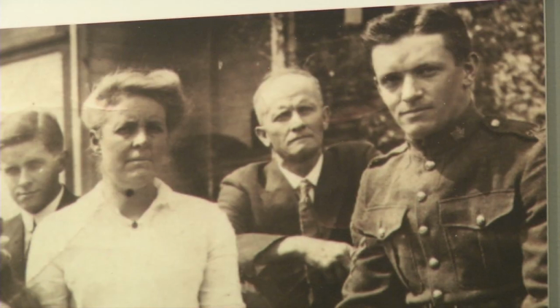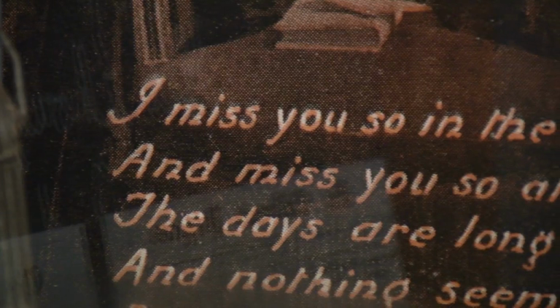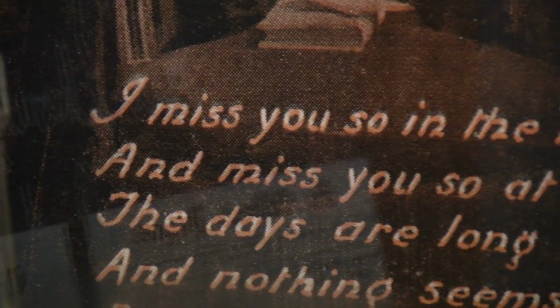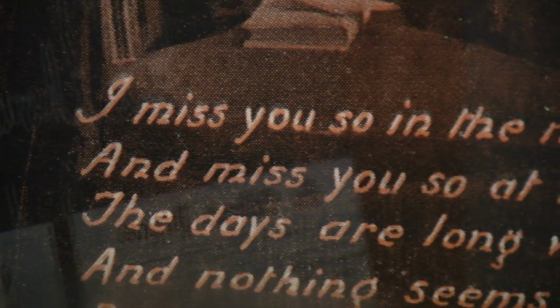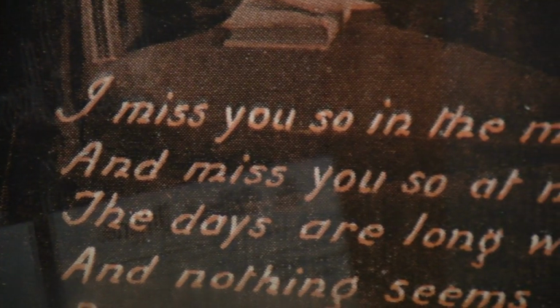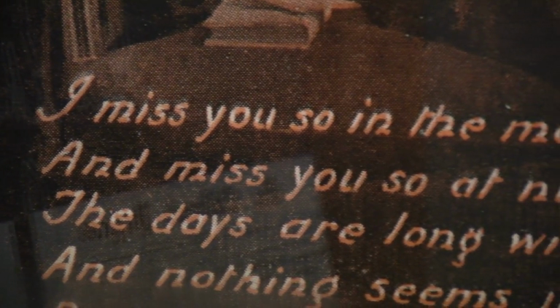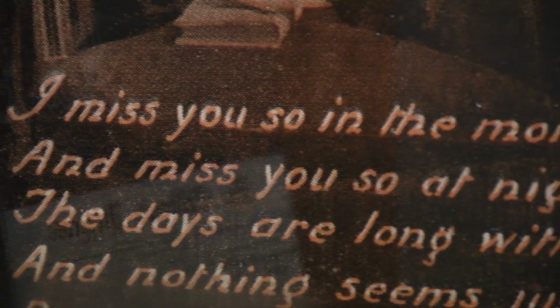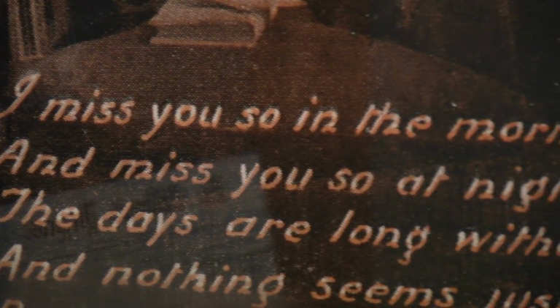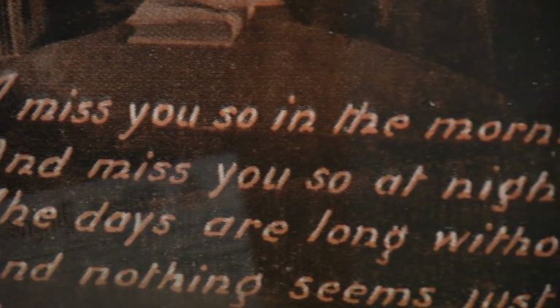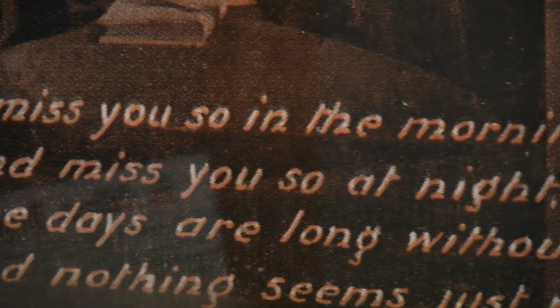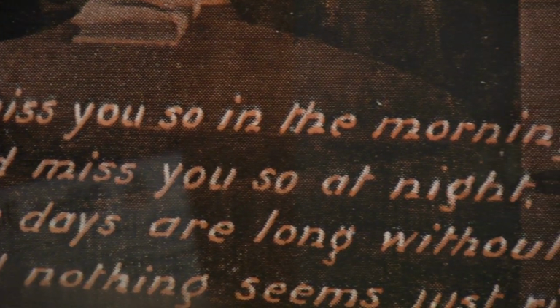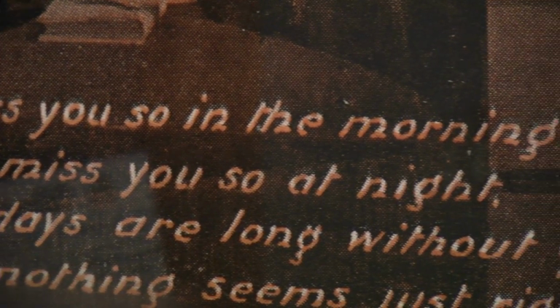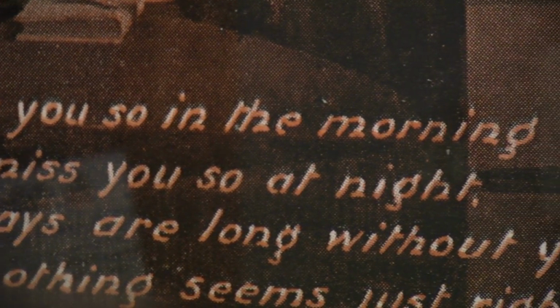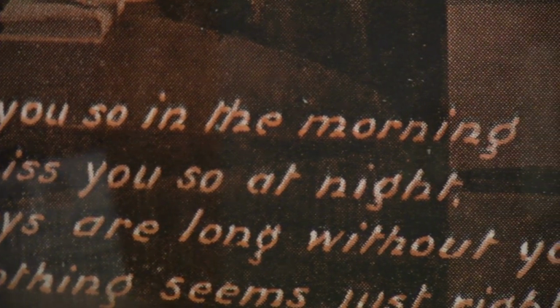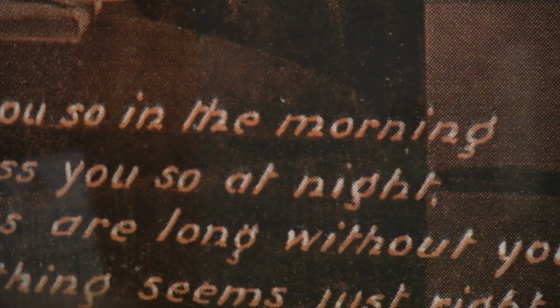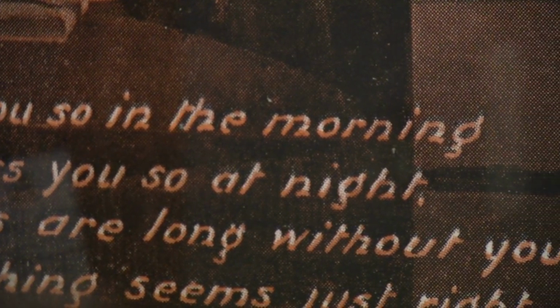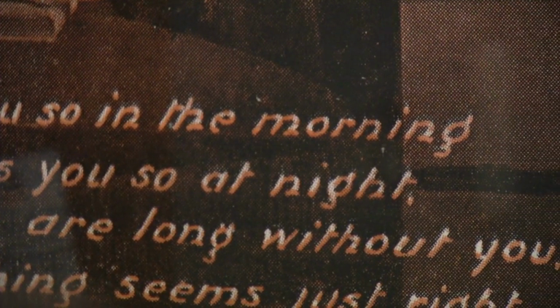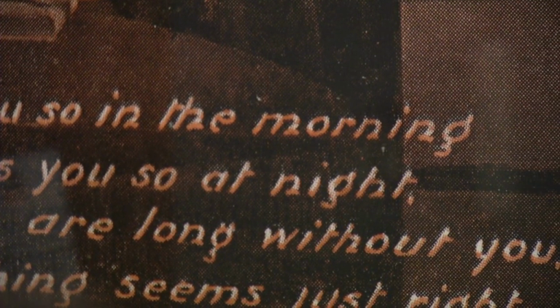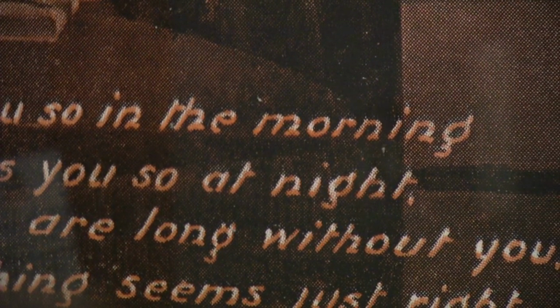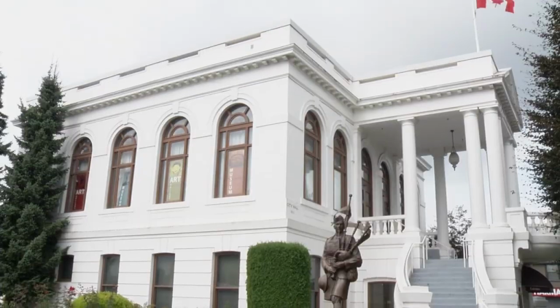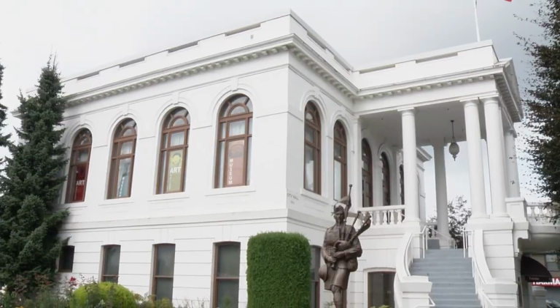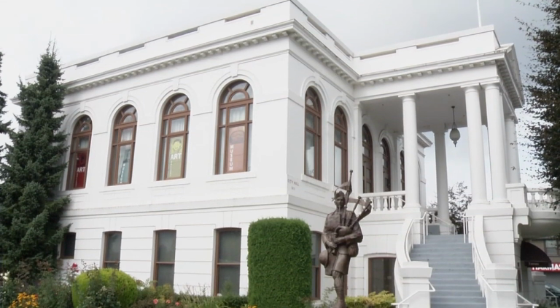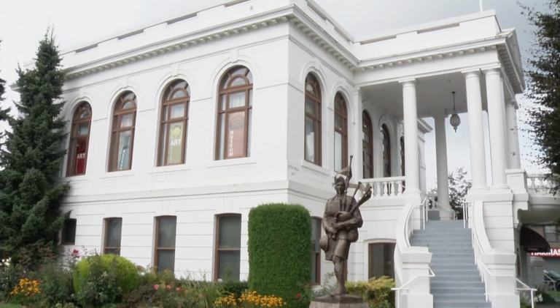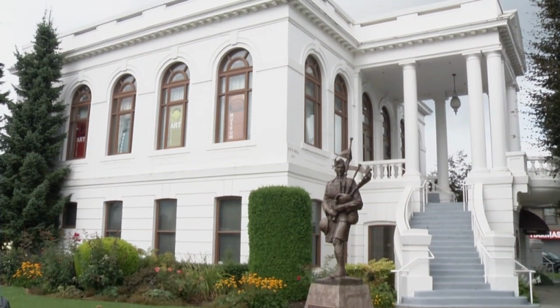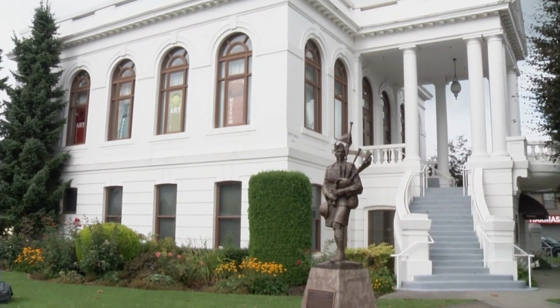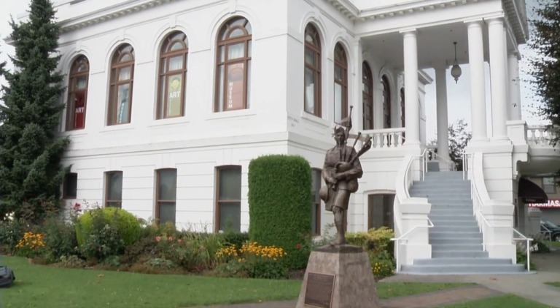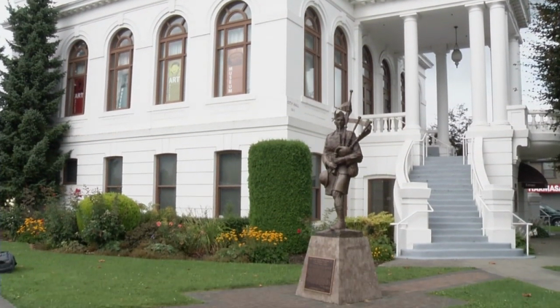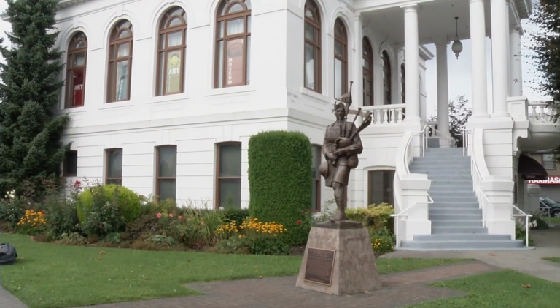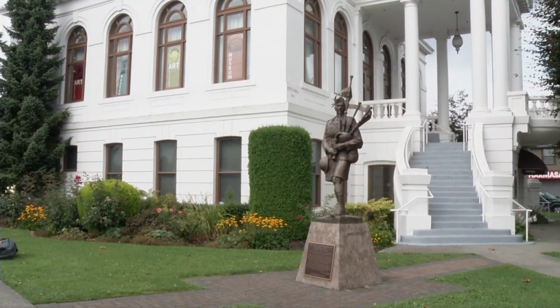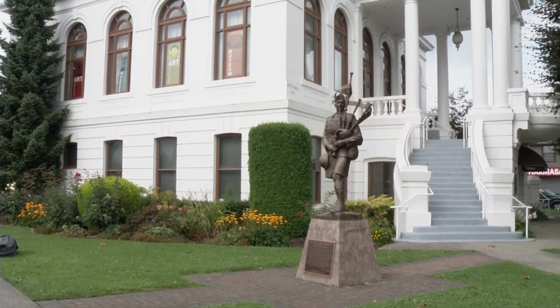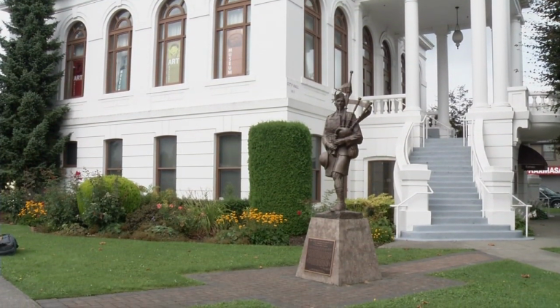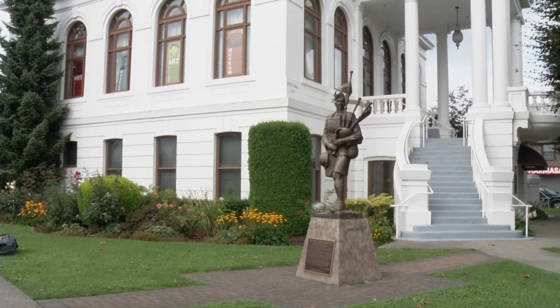100 years later, we remember the brave men and women who died fighting for our future at the Chilliwack Museum's World War I exhibit.